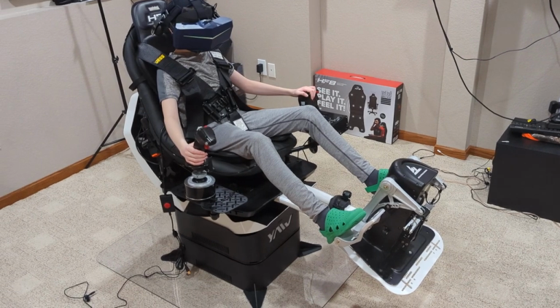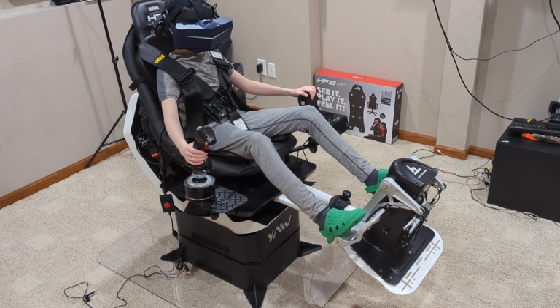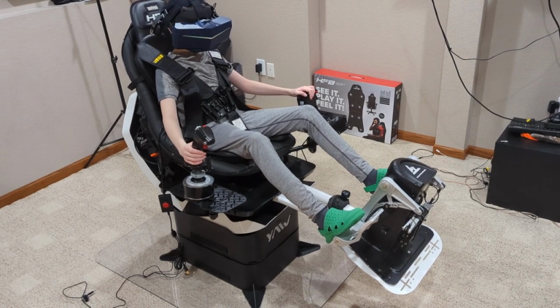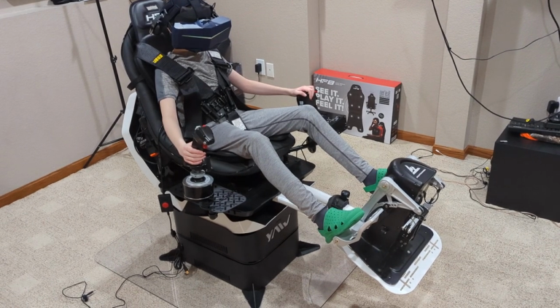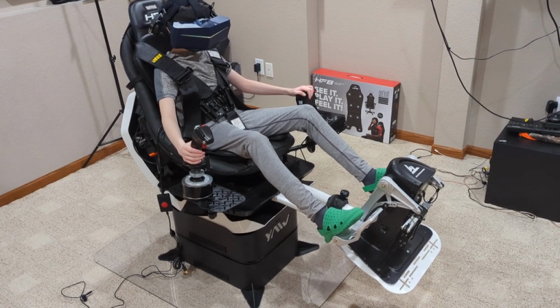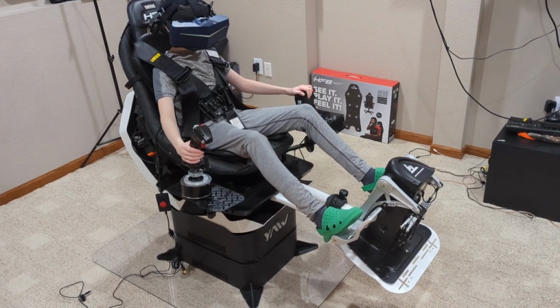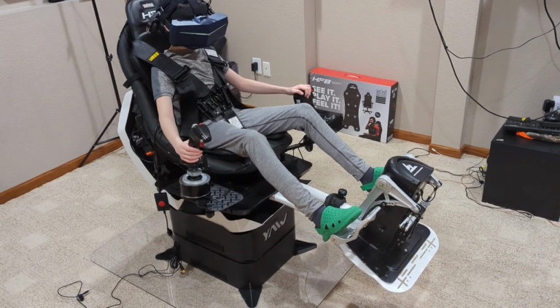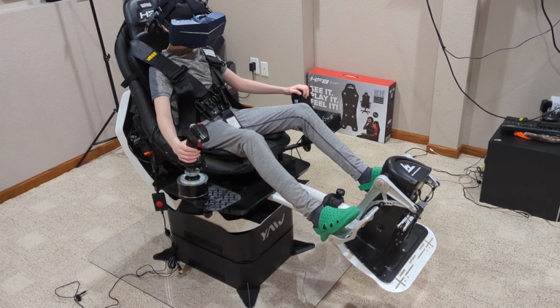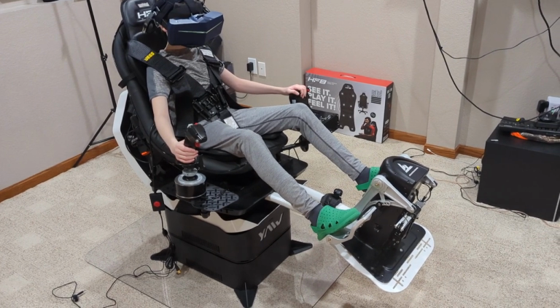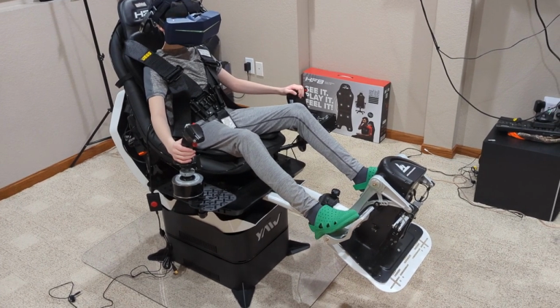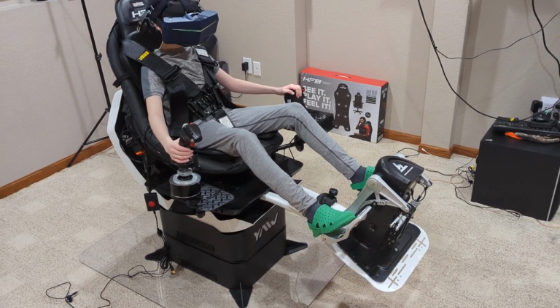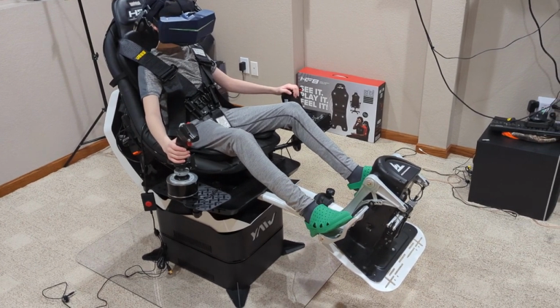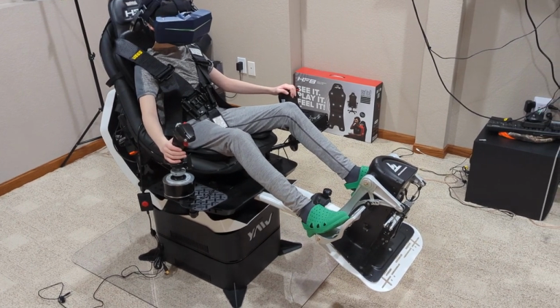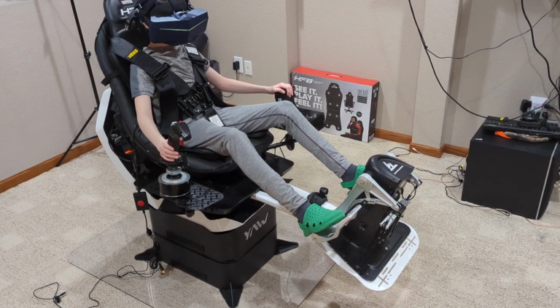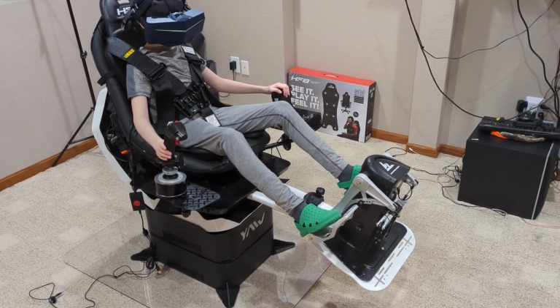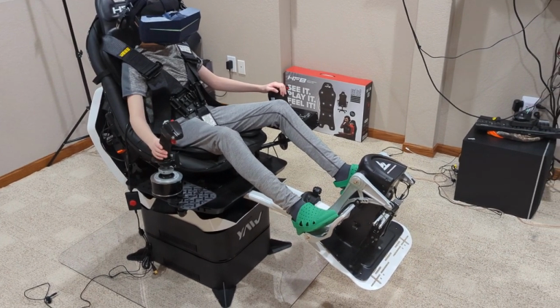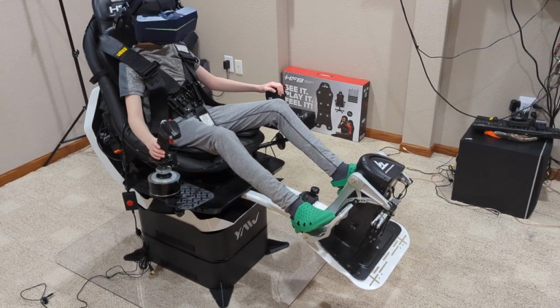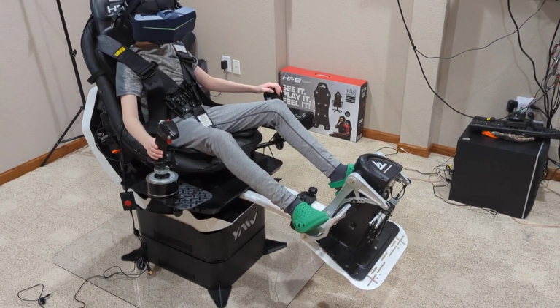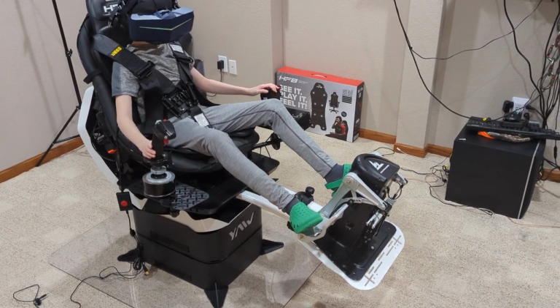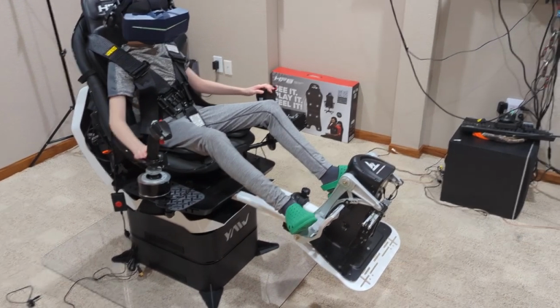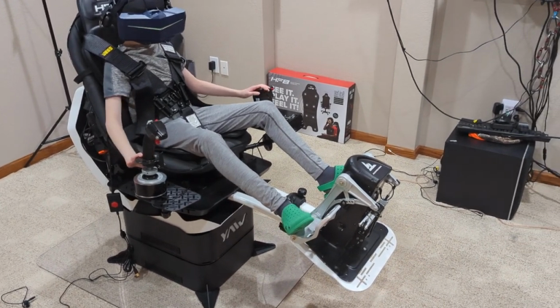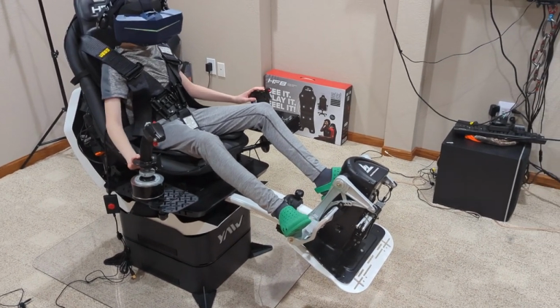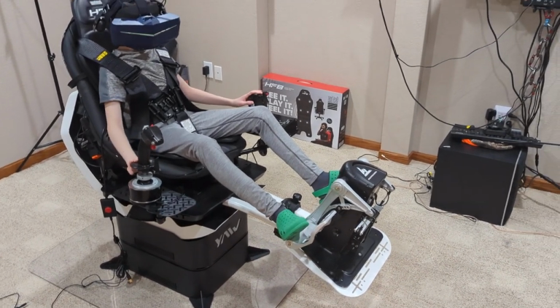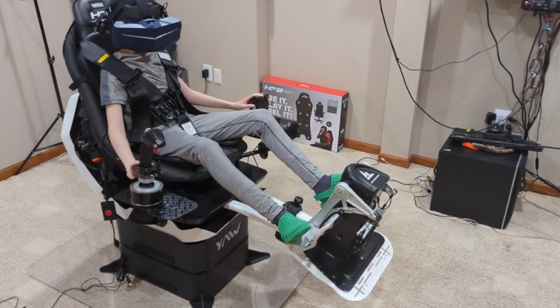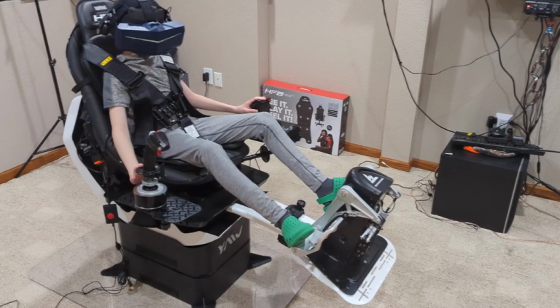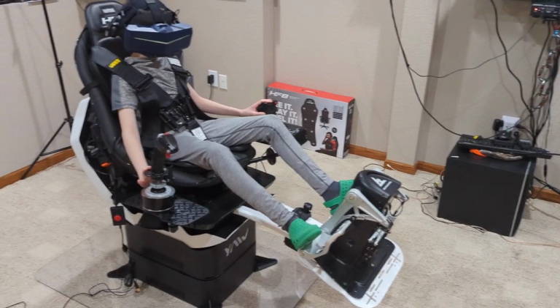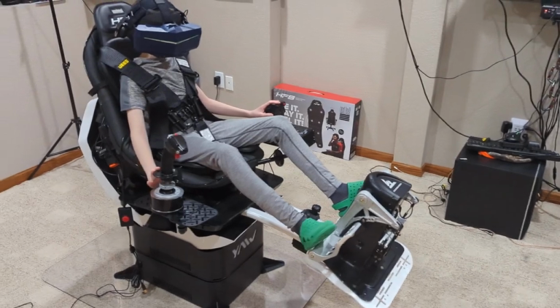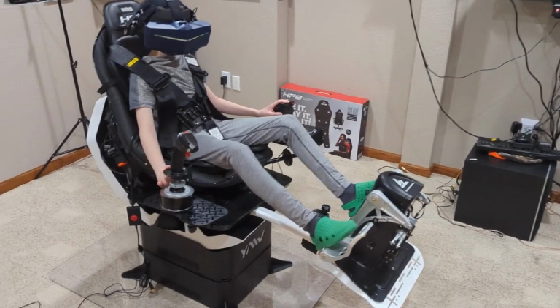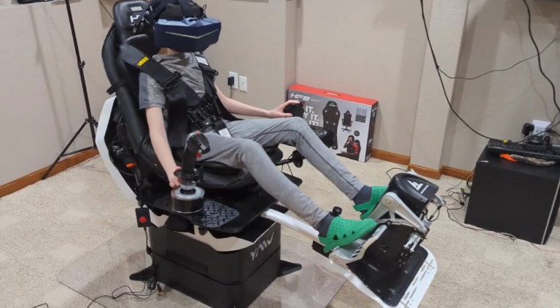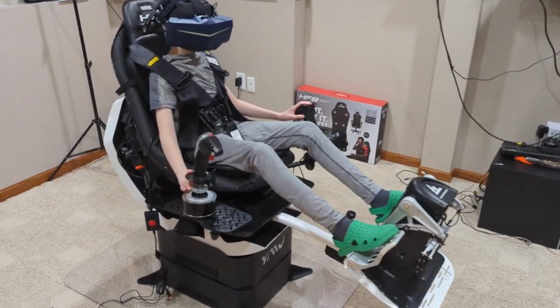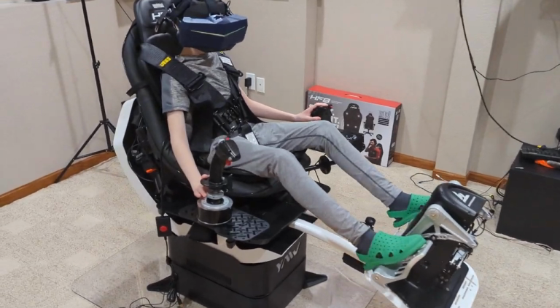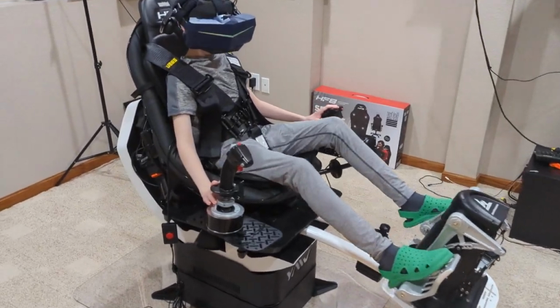Hello everyone, just wanted to do a real quick update on the Yaw 2 Pro build.